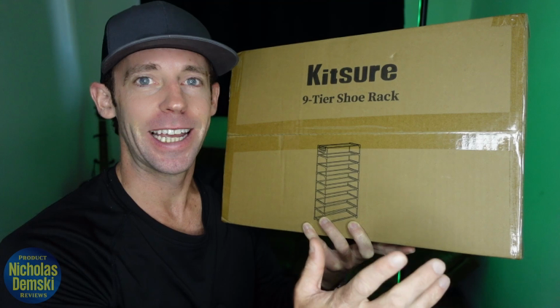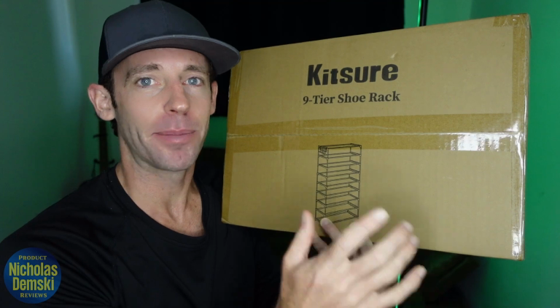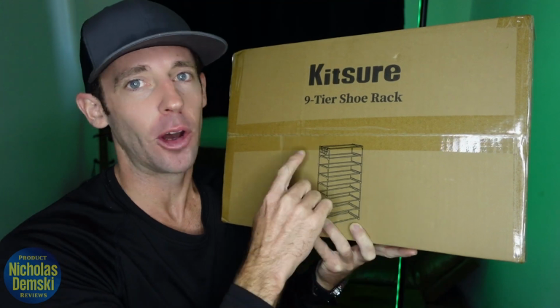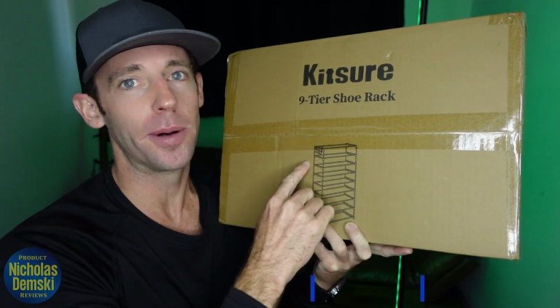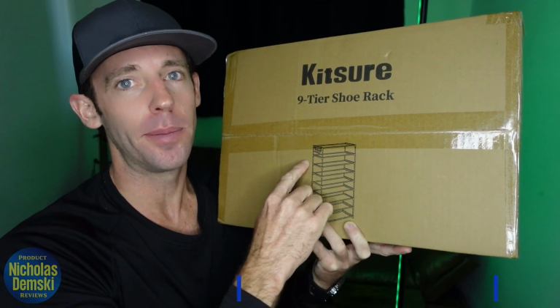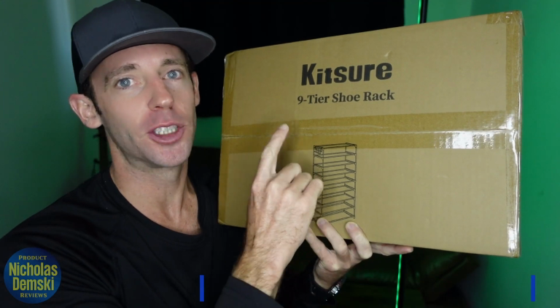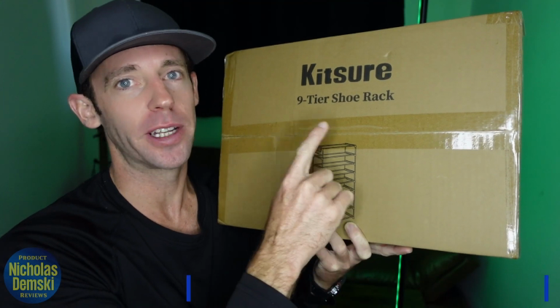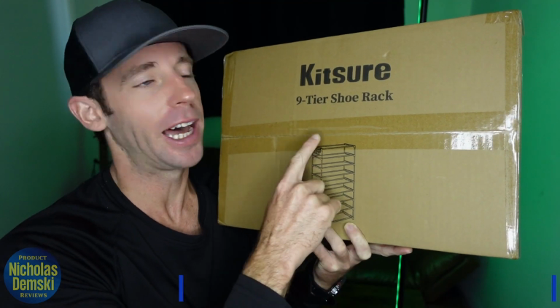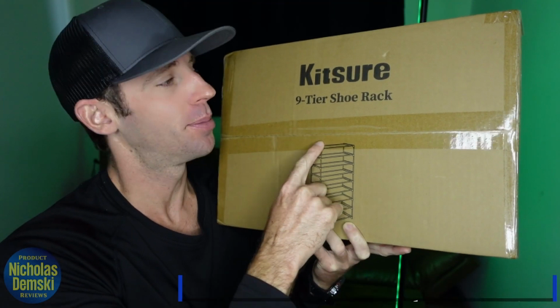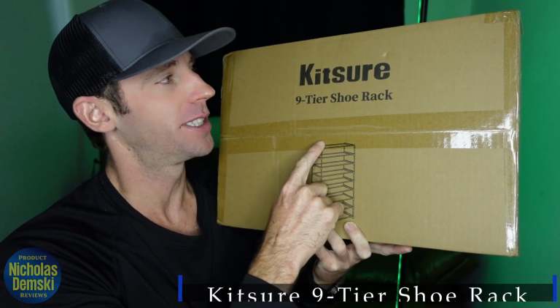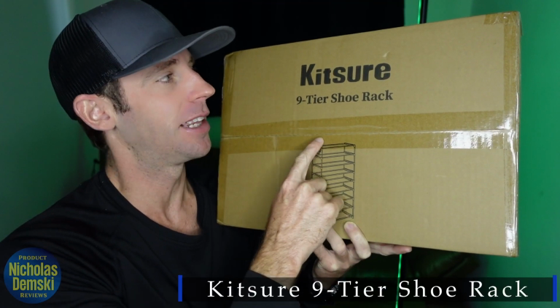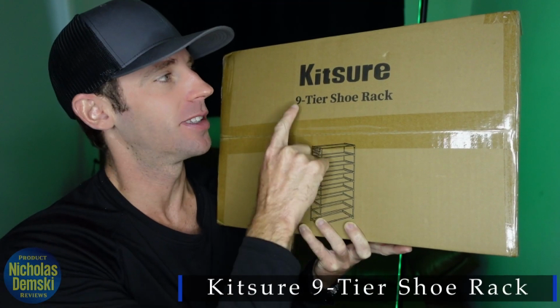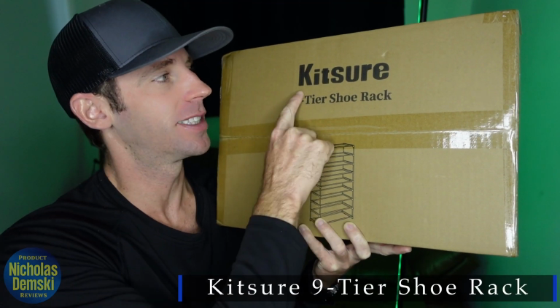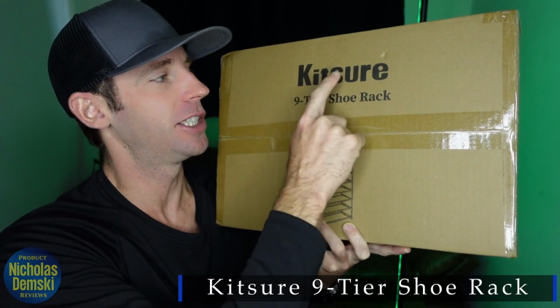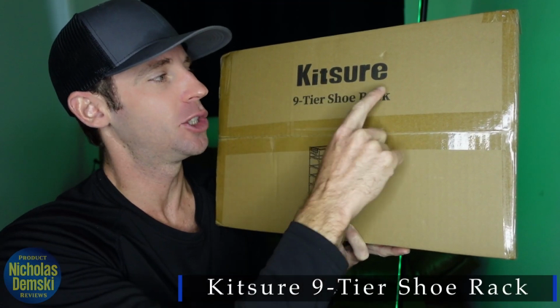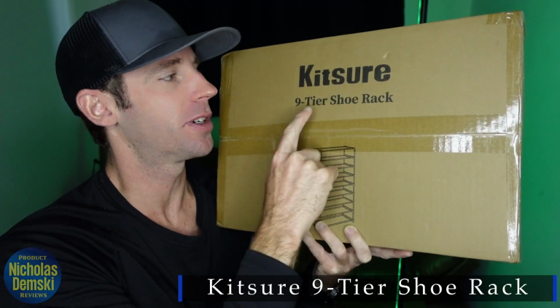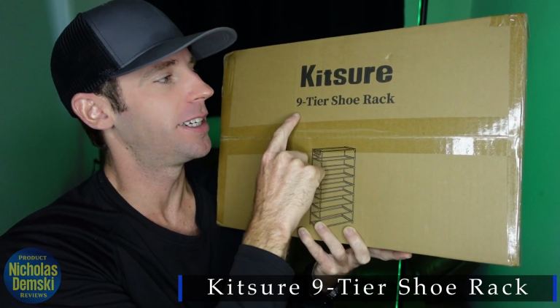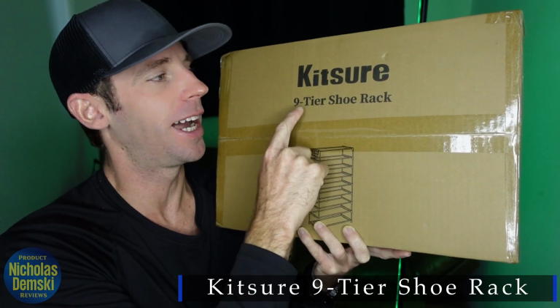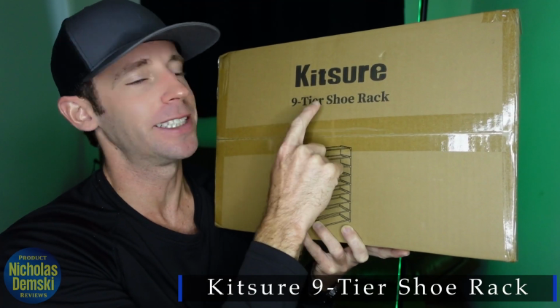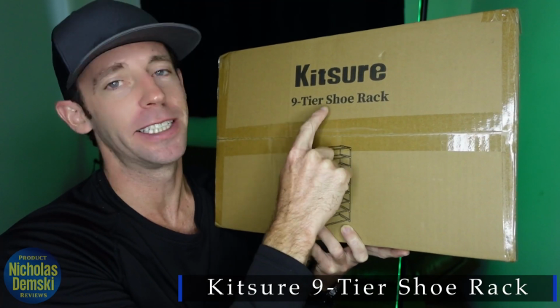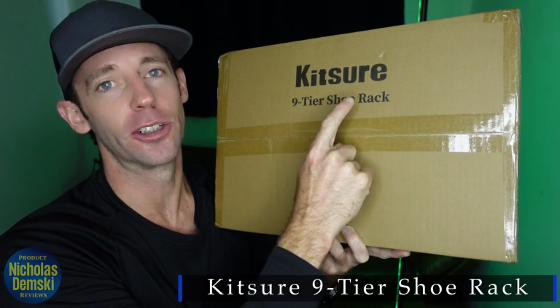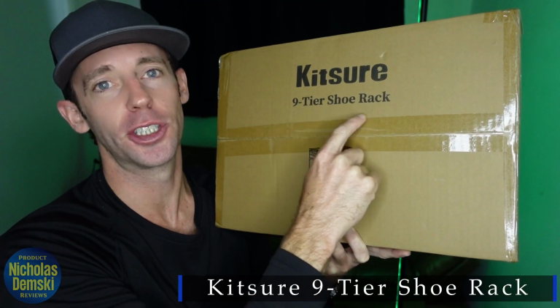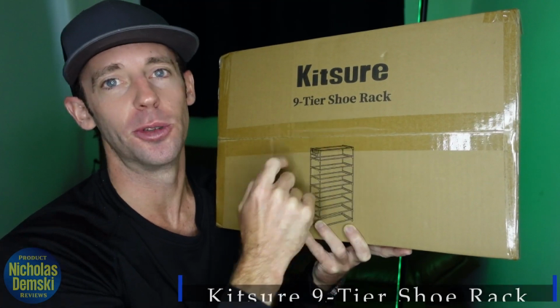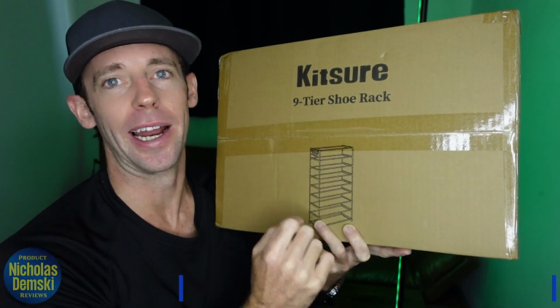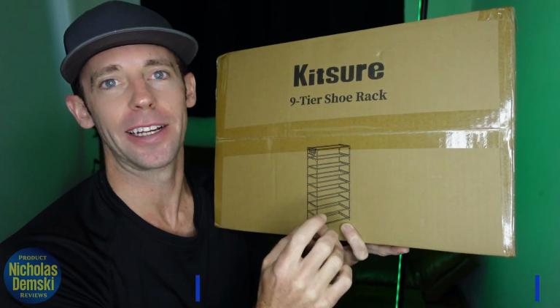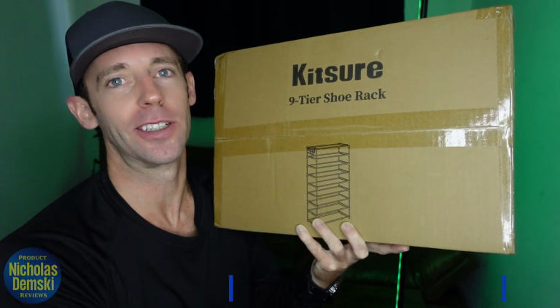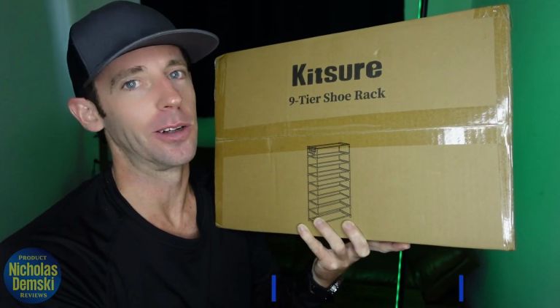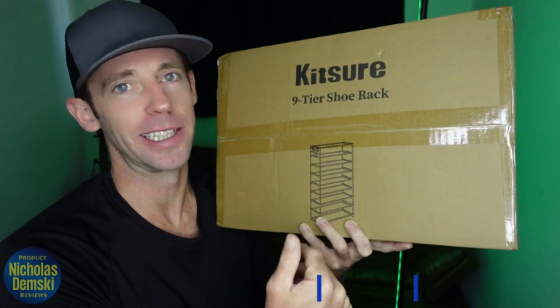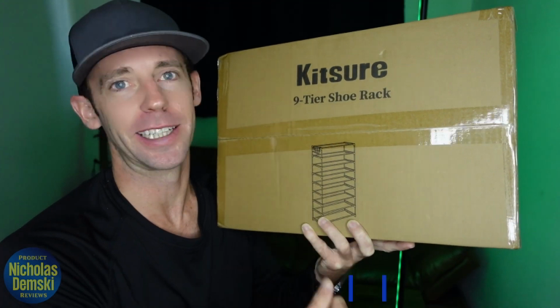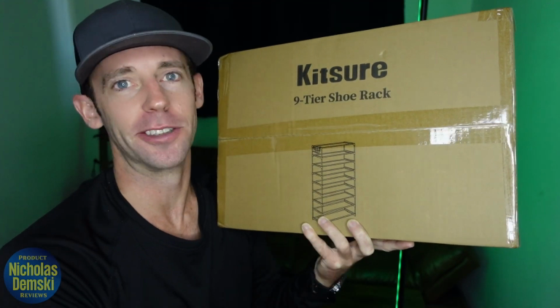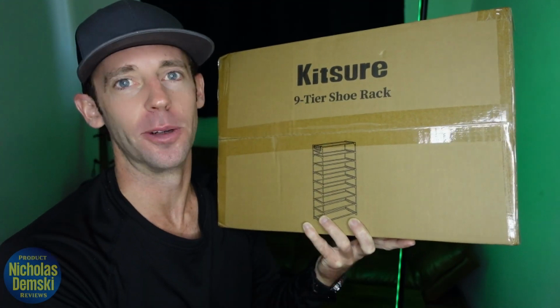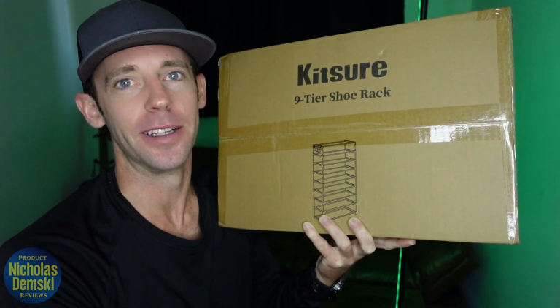Today I'm going to open up and show you how to put together this Kitsure 9-Tier Shoe Rack, so let's get to it.